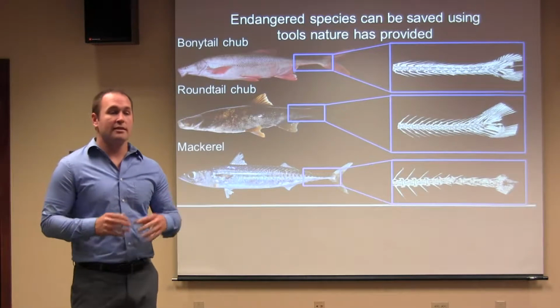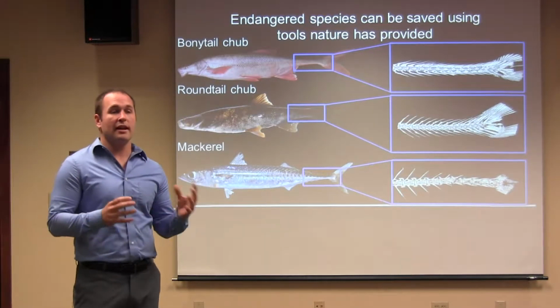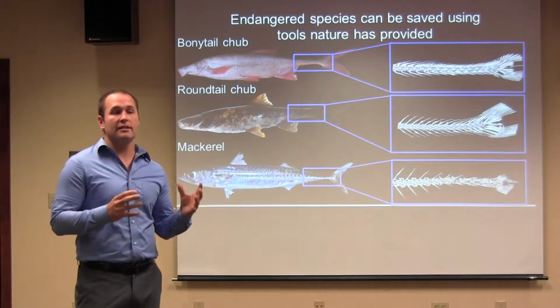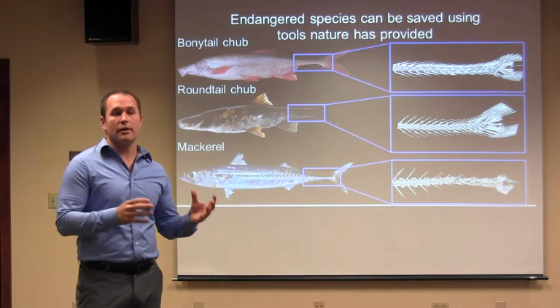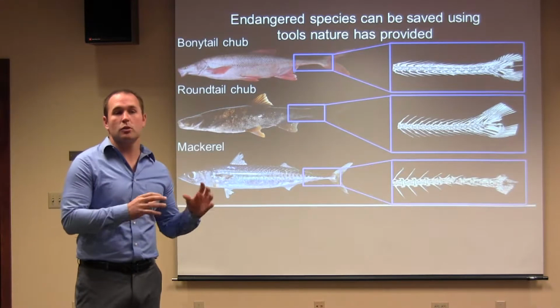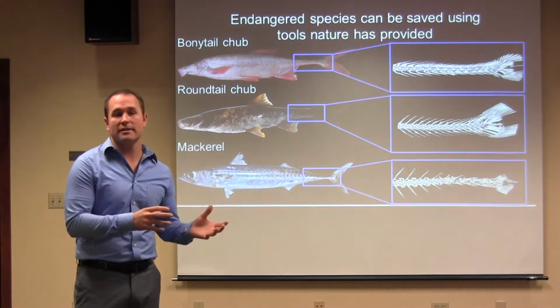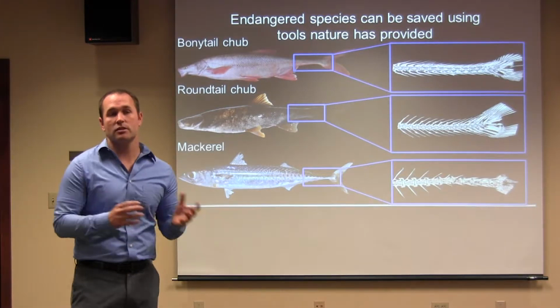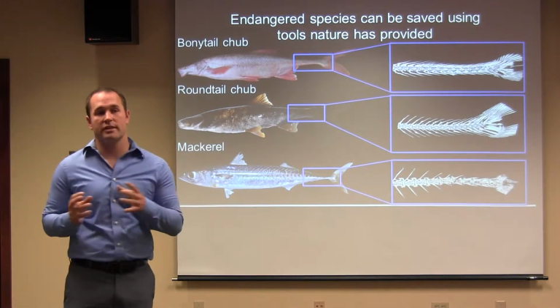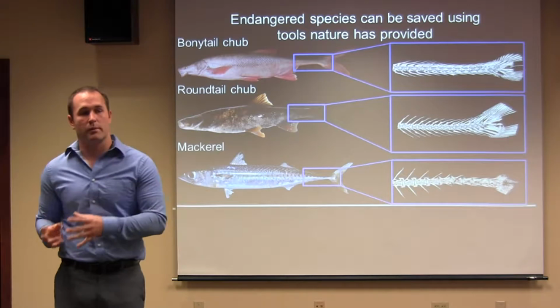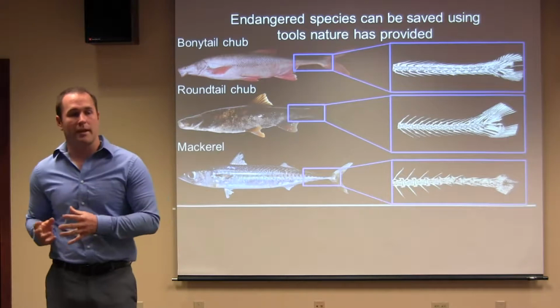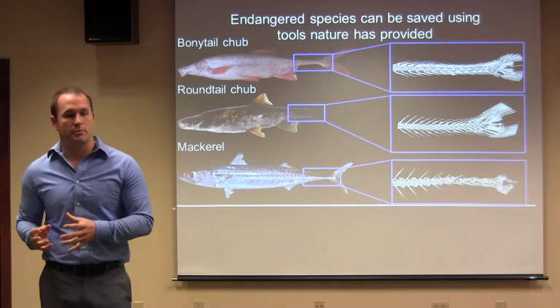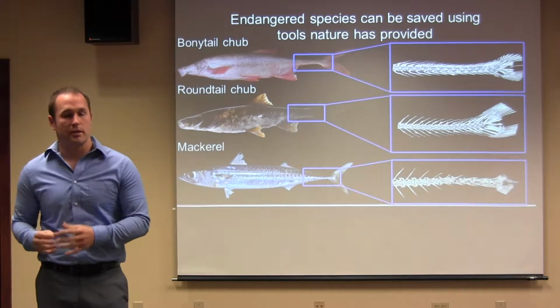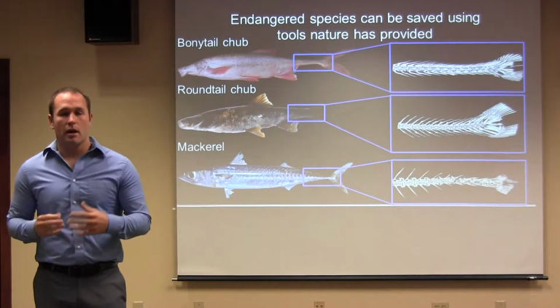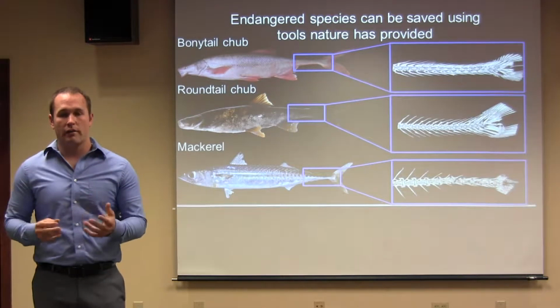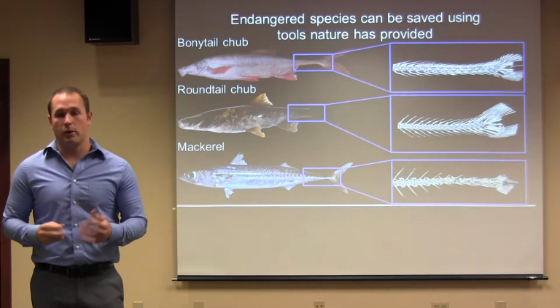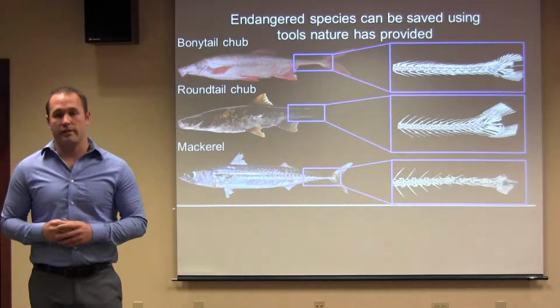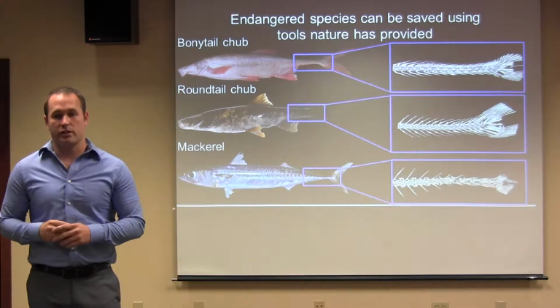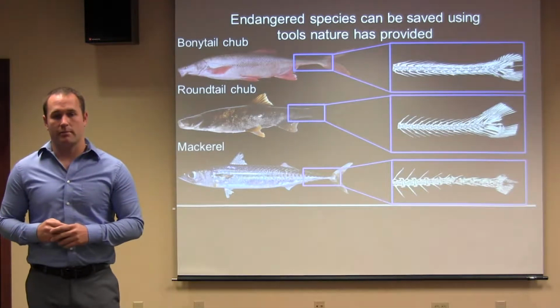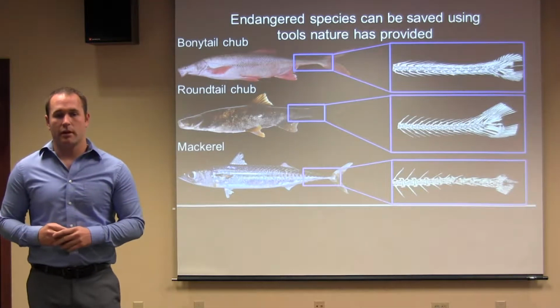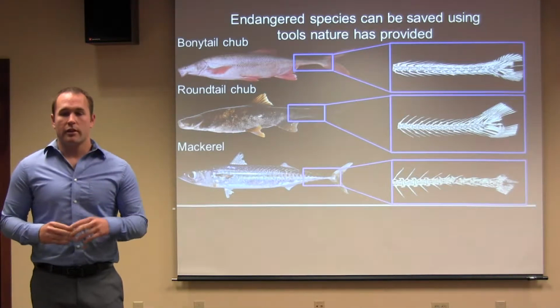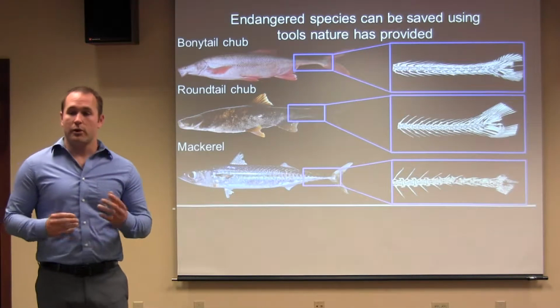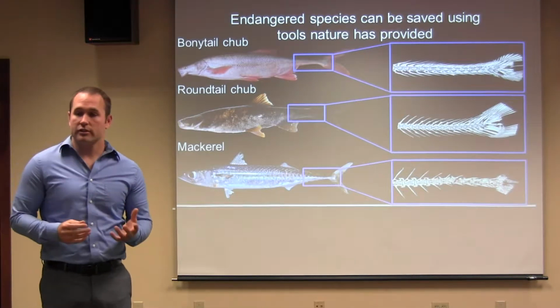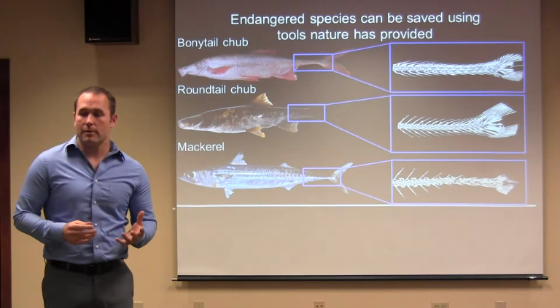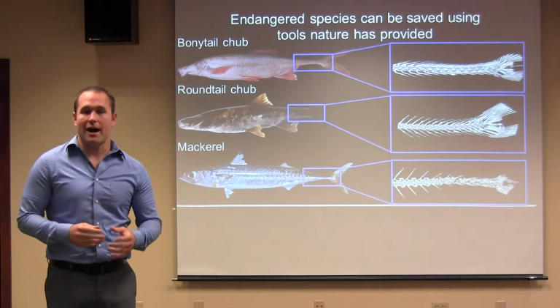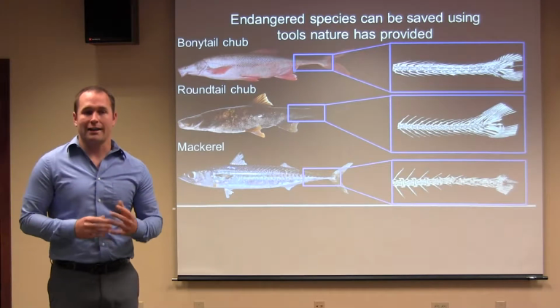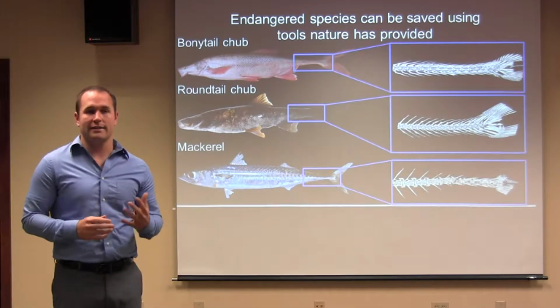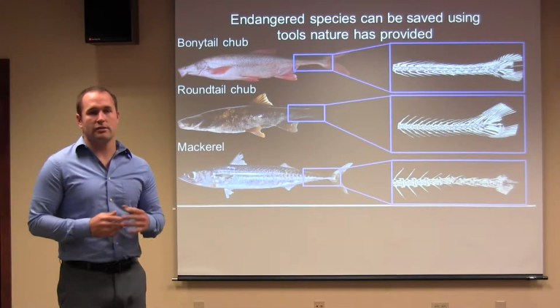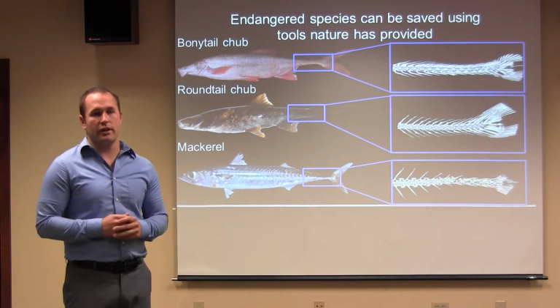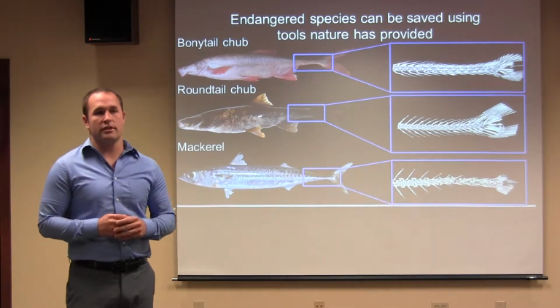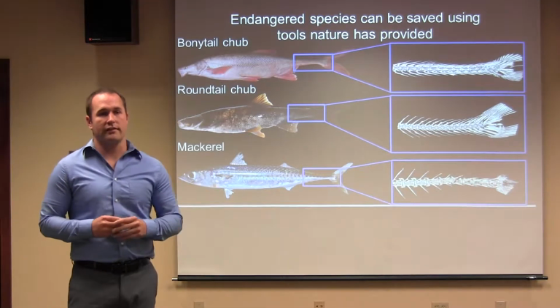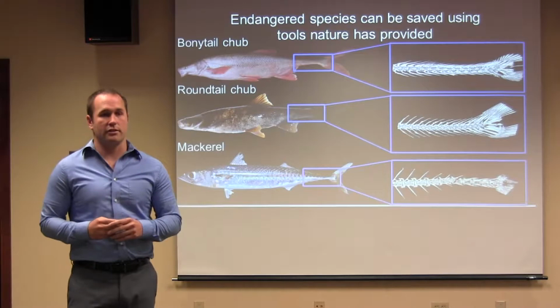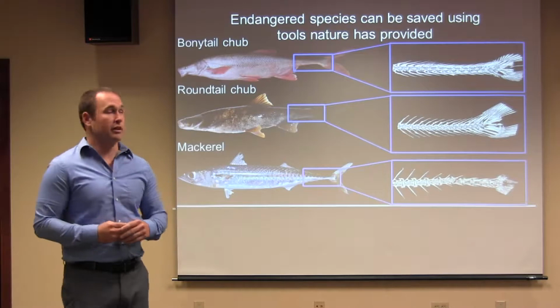Today I'm going to tell you how swimming is associated with the management of the bony-tailed chub. The bony-tailed chub is a highly endangered fish native to Arizona.